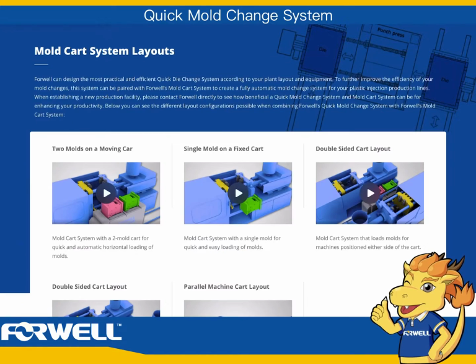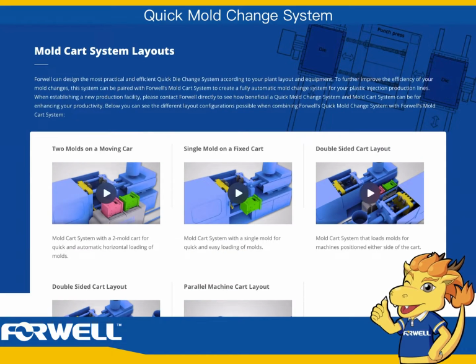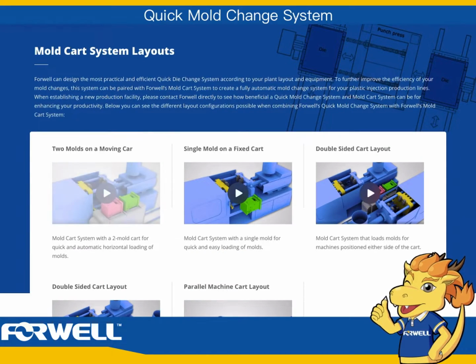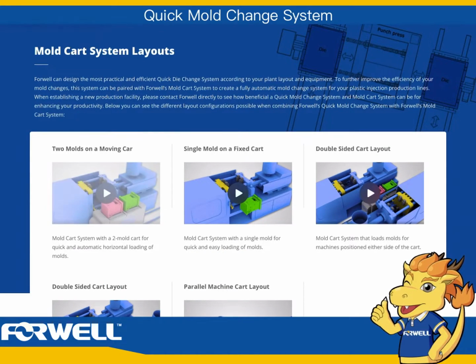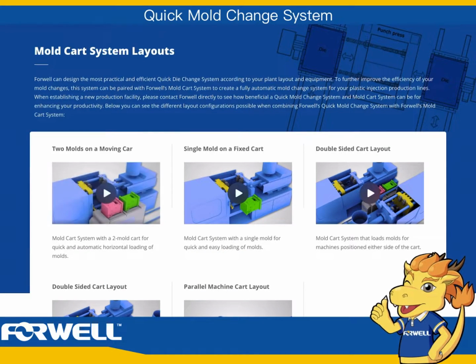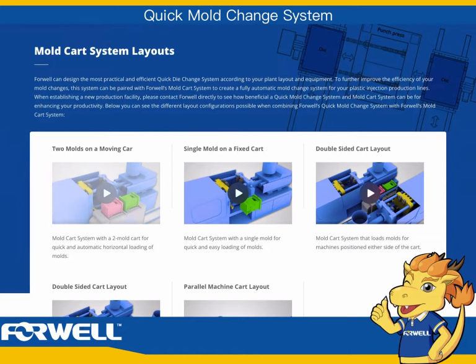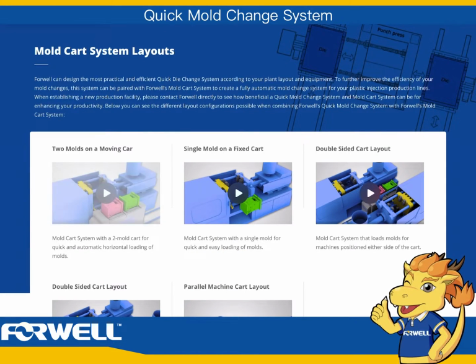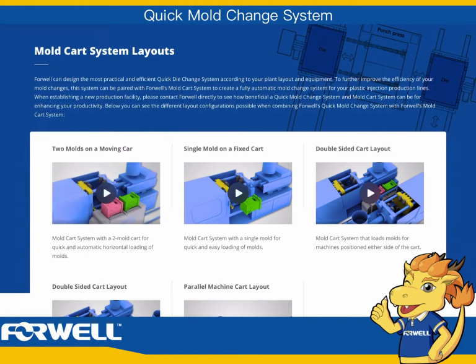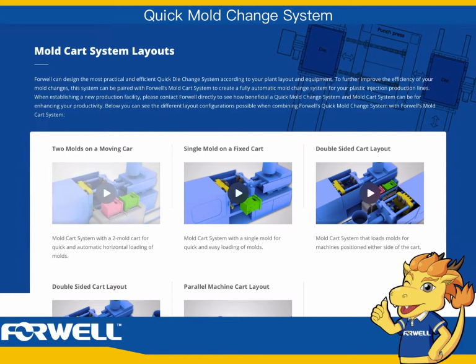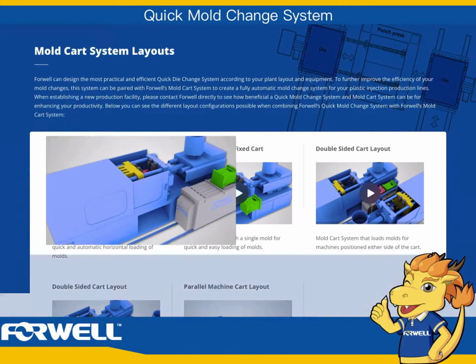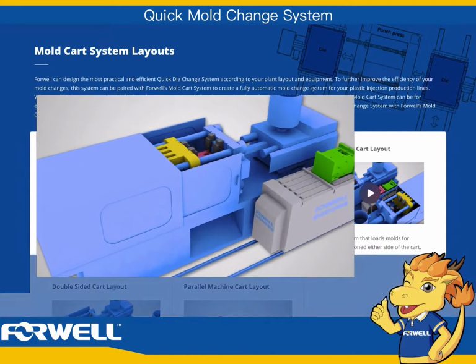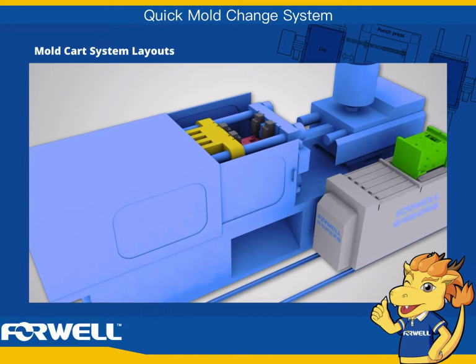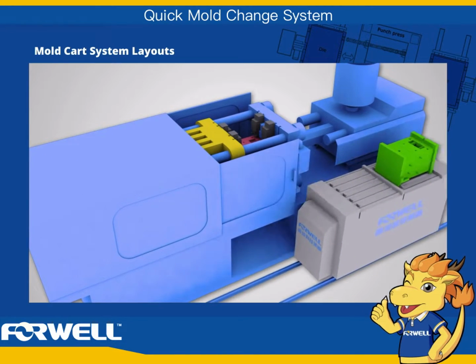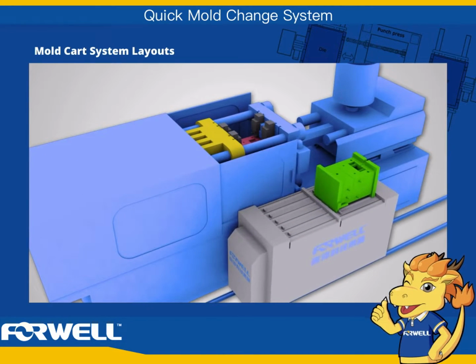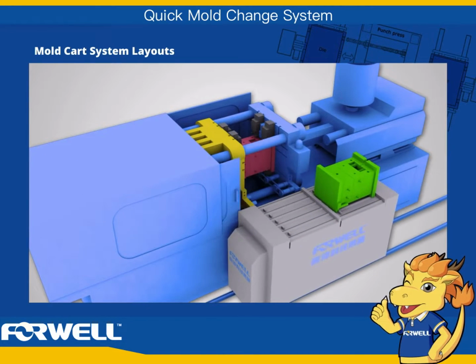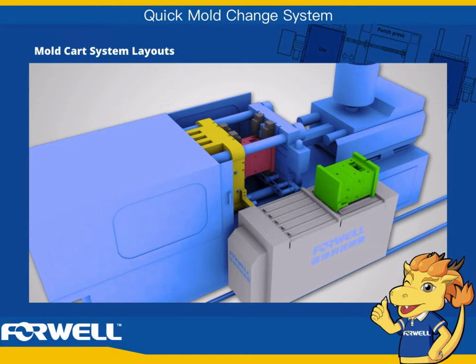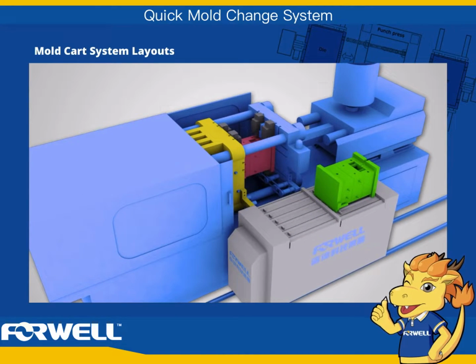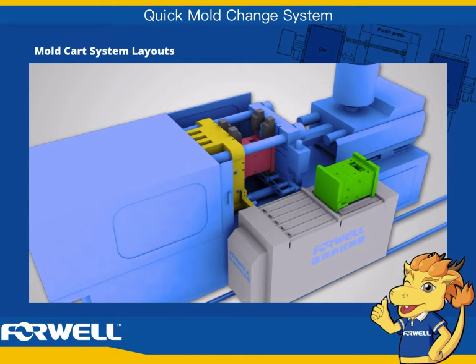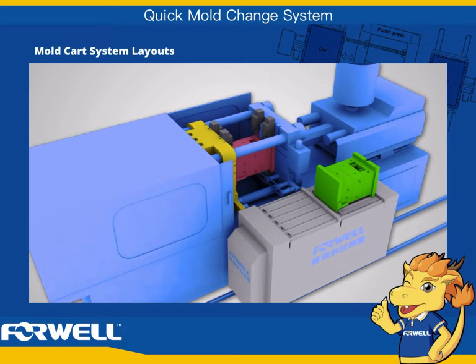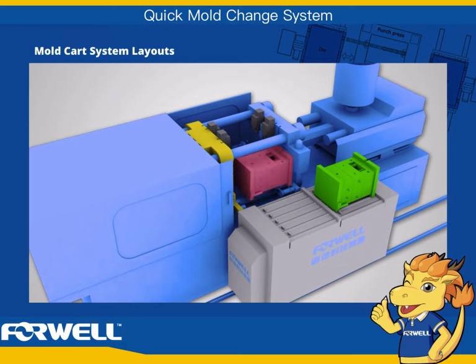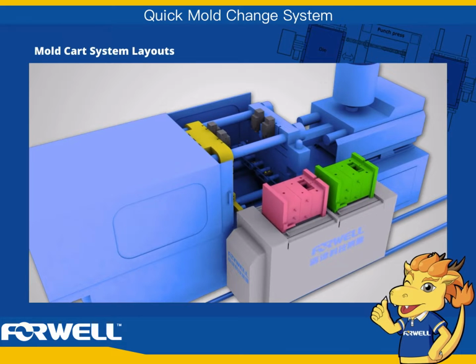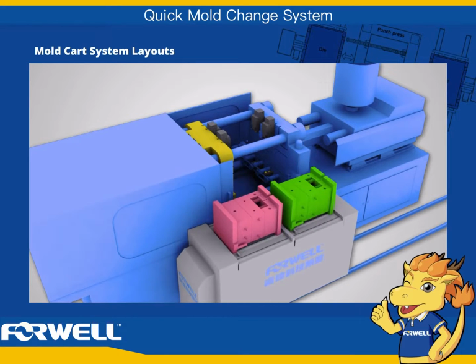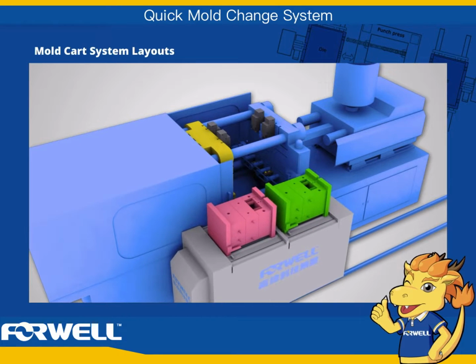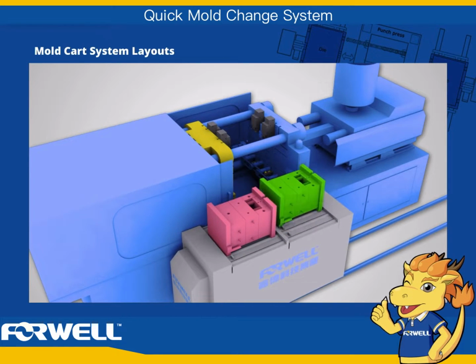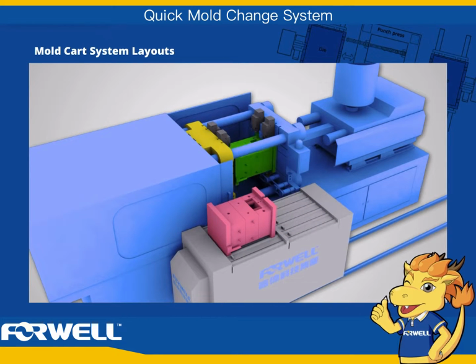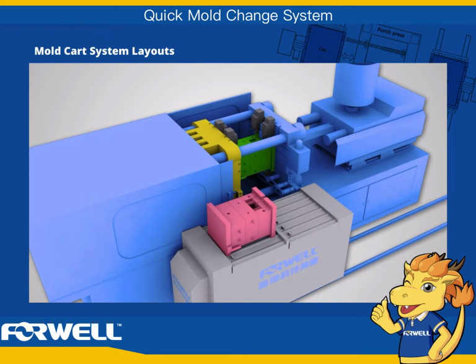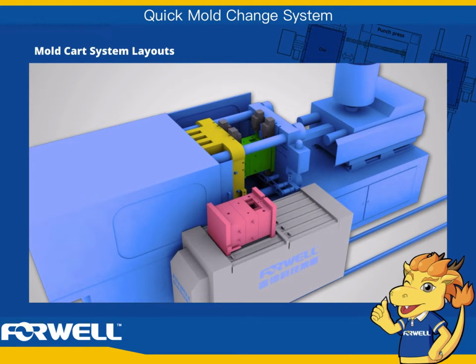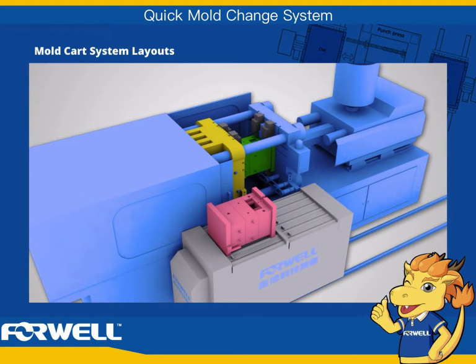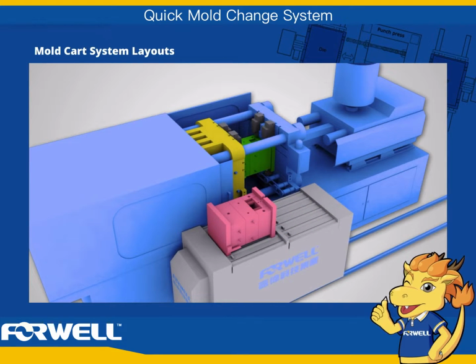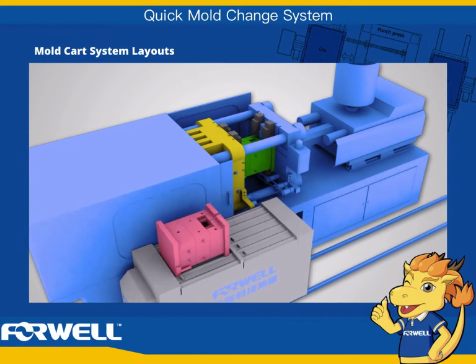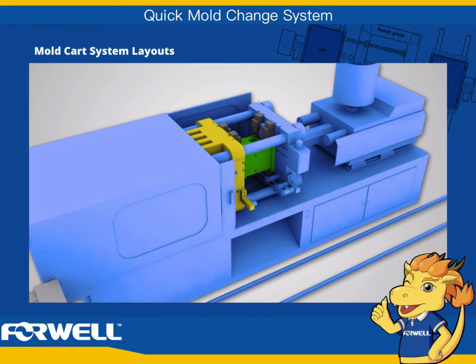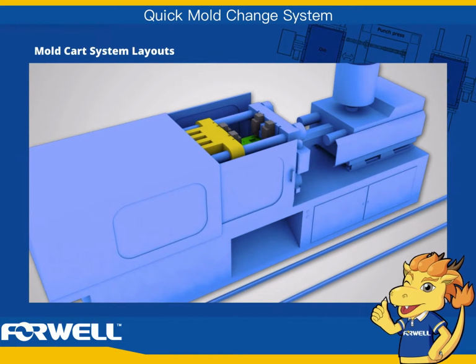Two molds on a moving cart. Mold cart system with a two-mold cart for quick and automatic horizontal loading of molds.